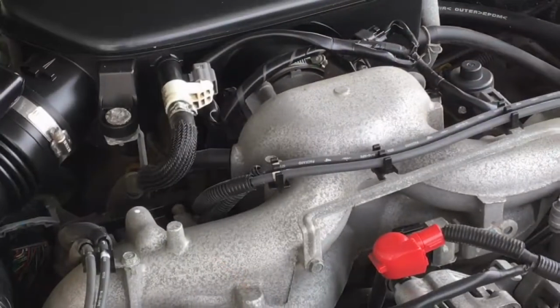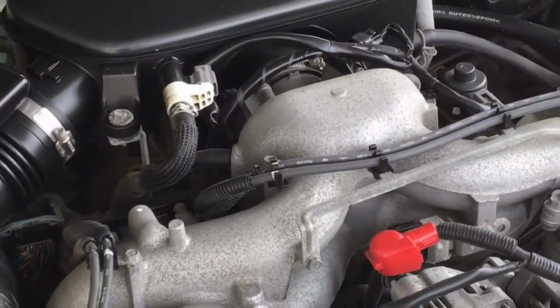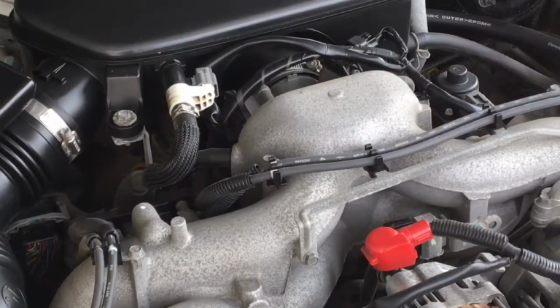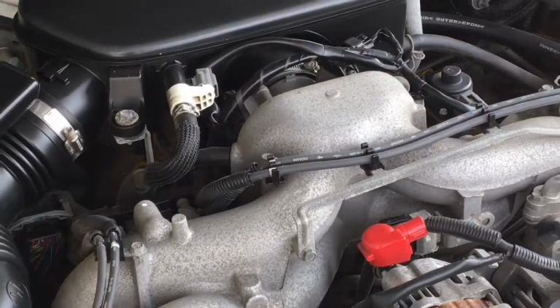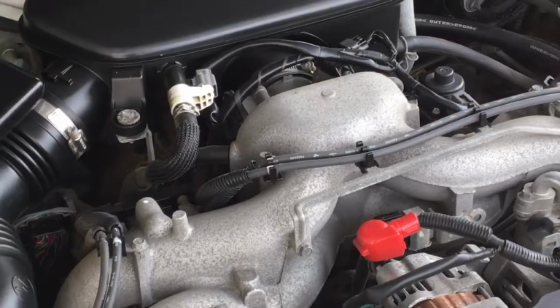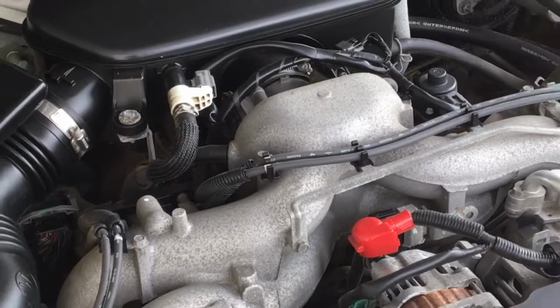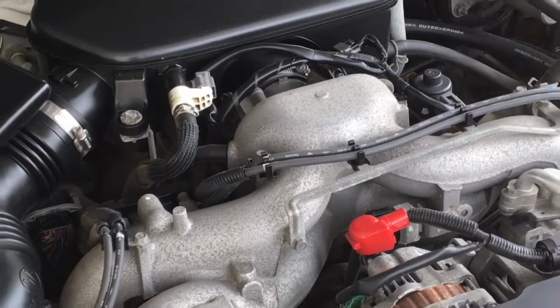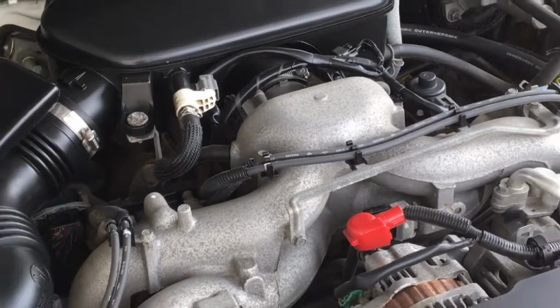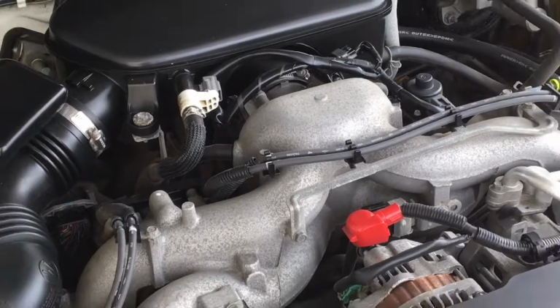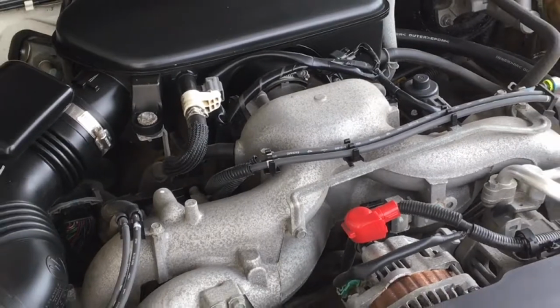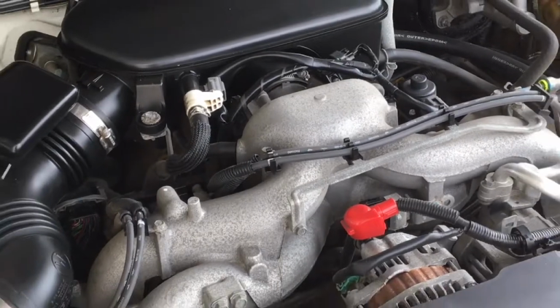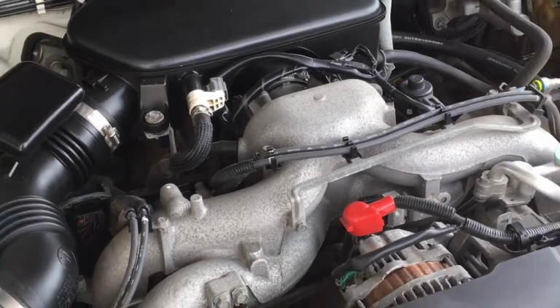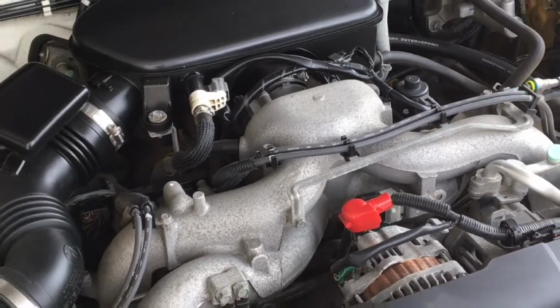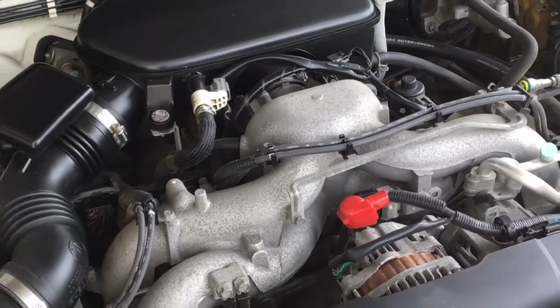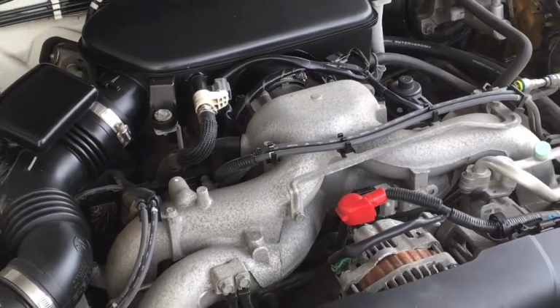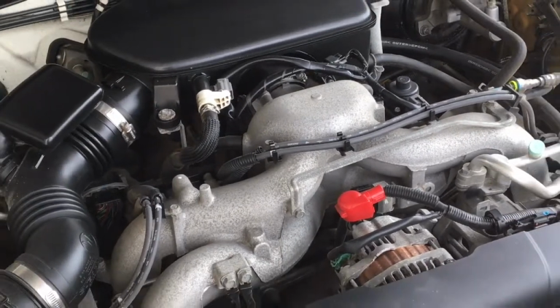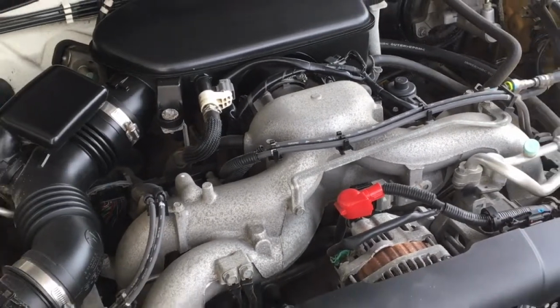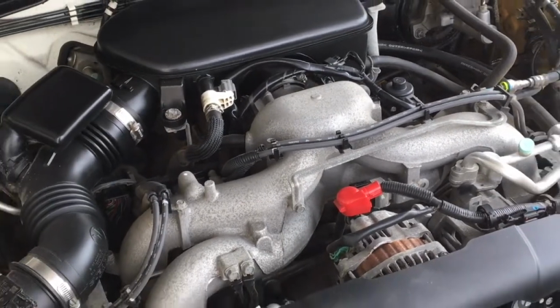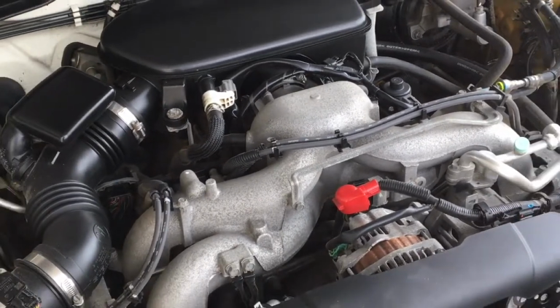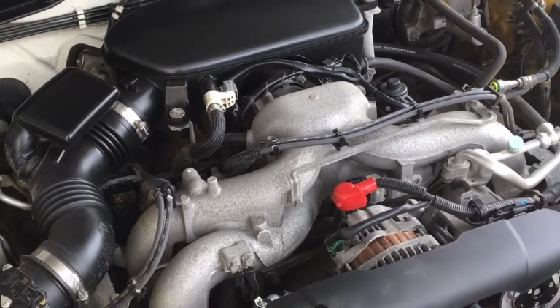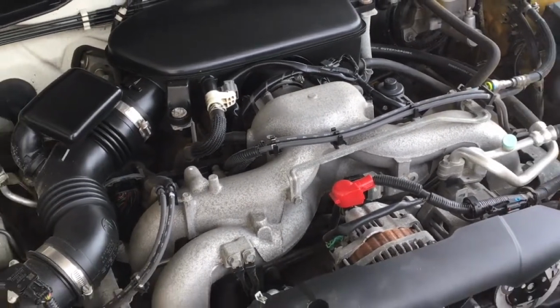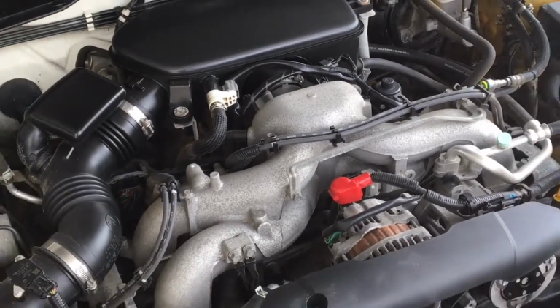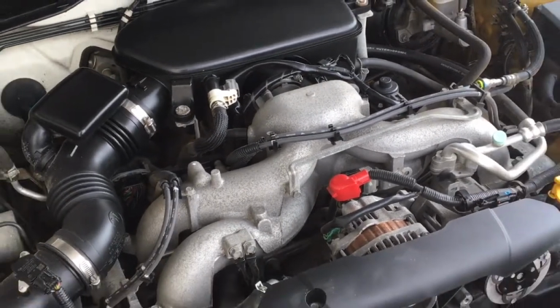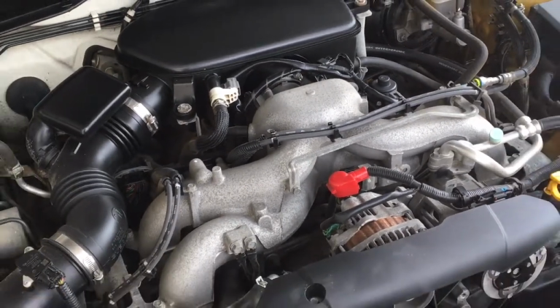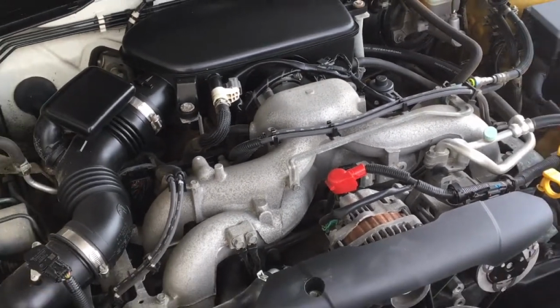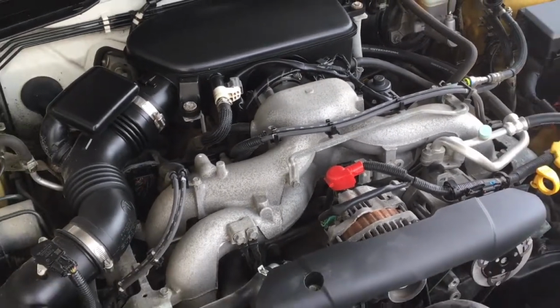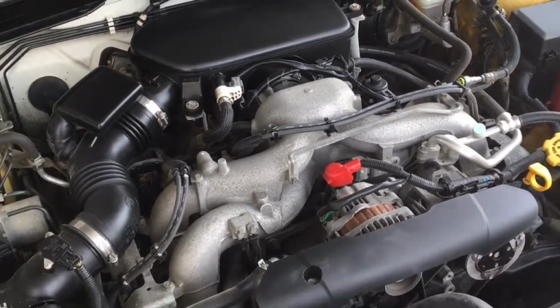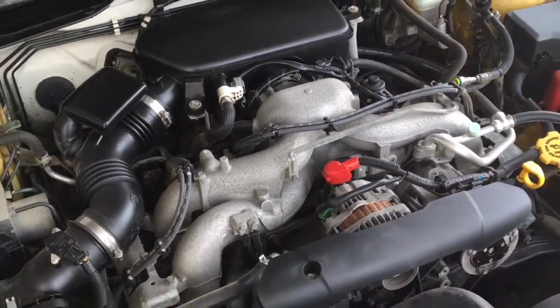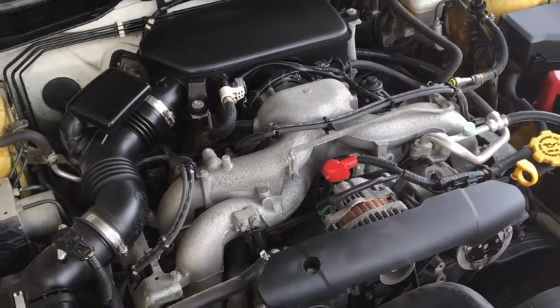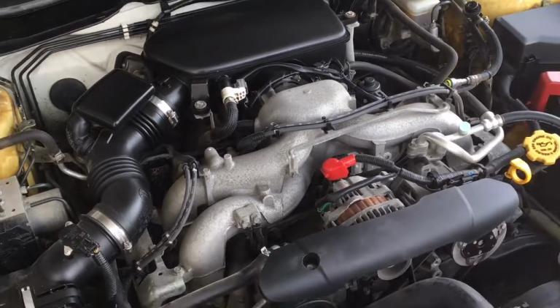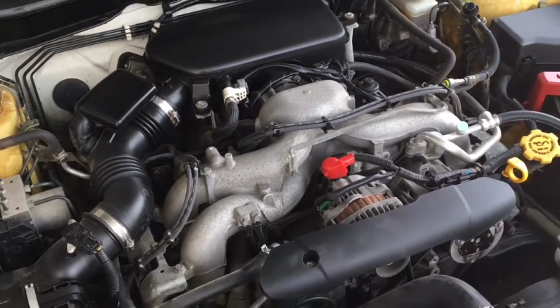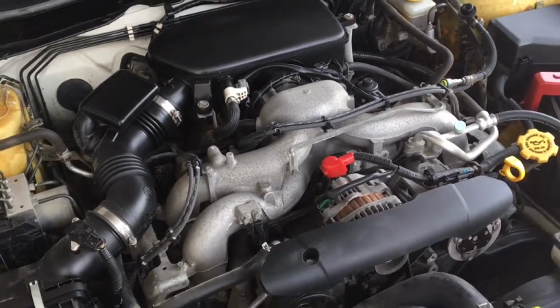Power comes from an economical four-cylinder engine mated to an automatic transmission and all-wheel drive.